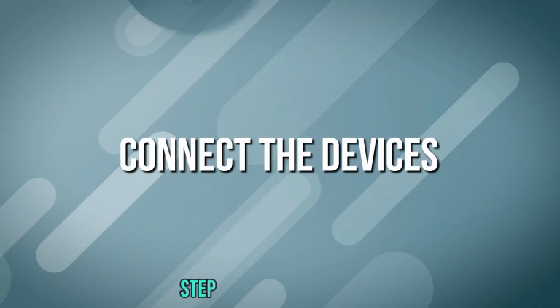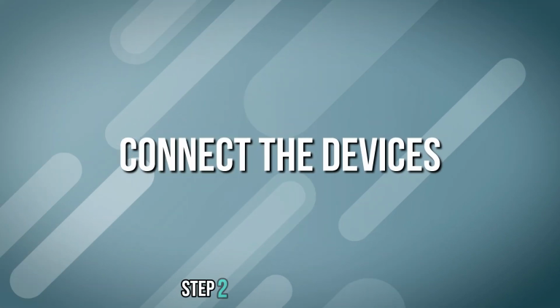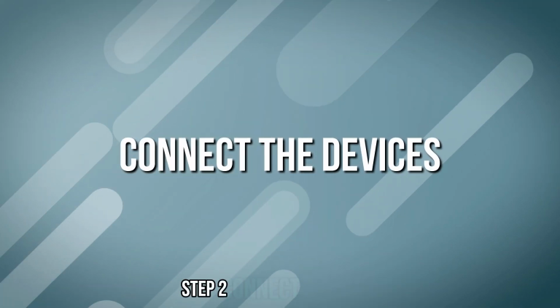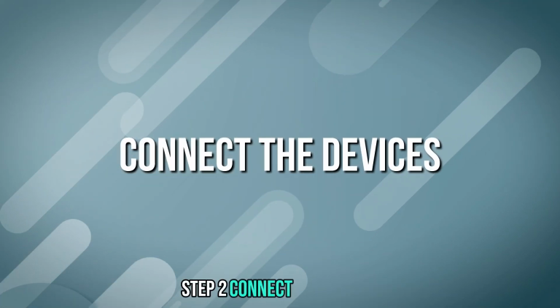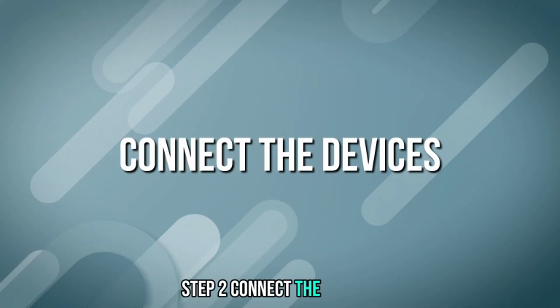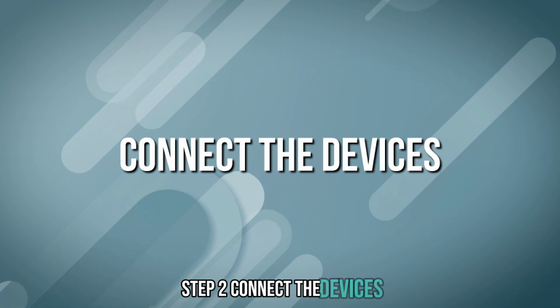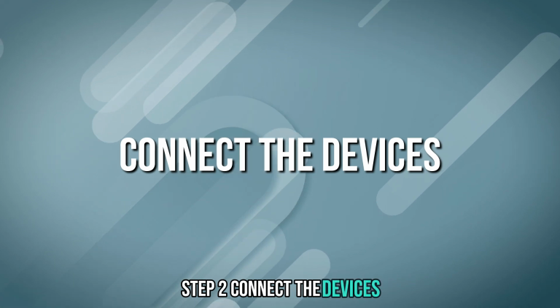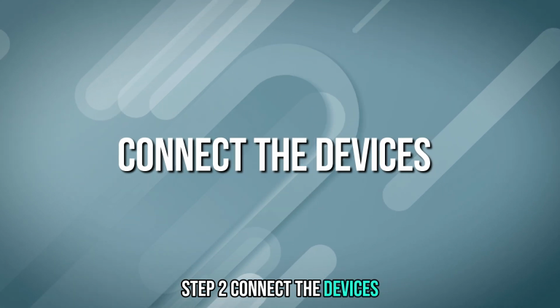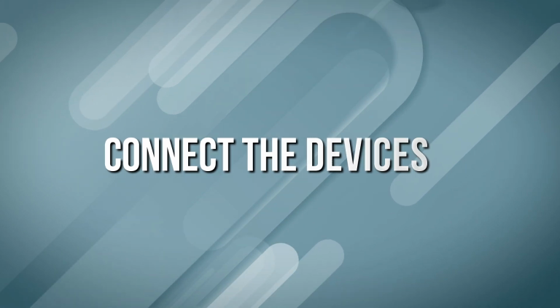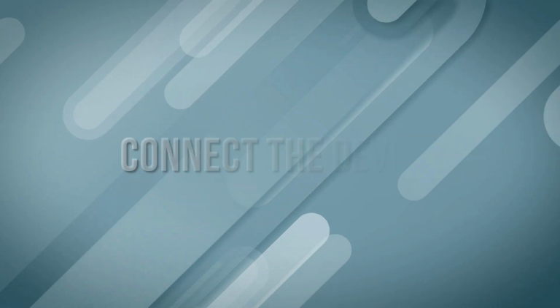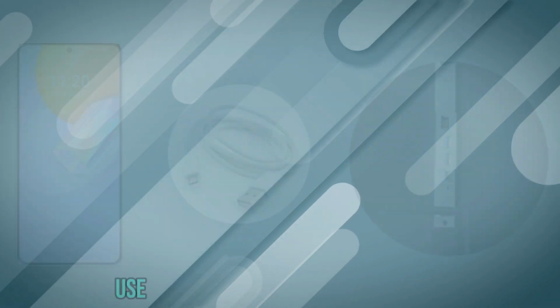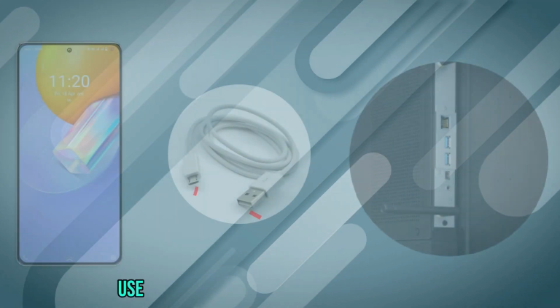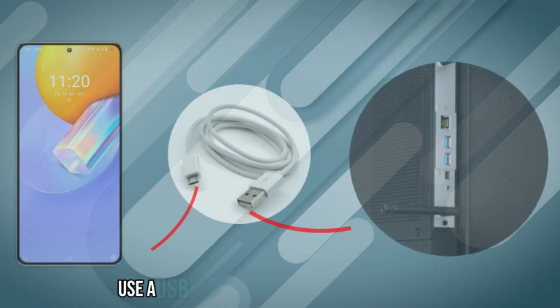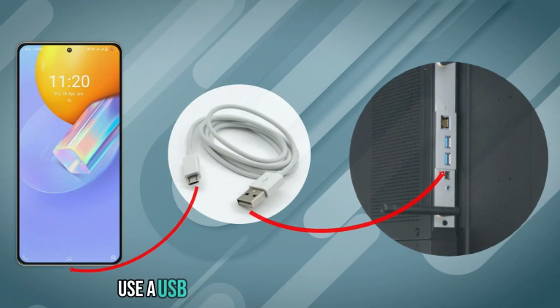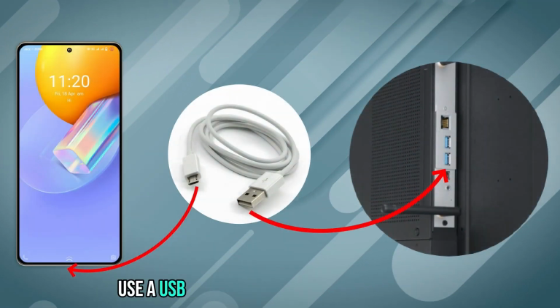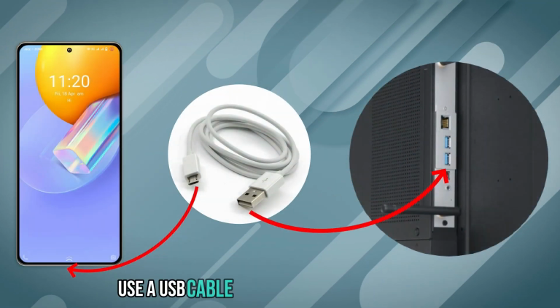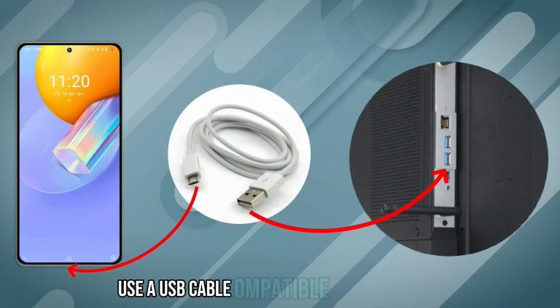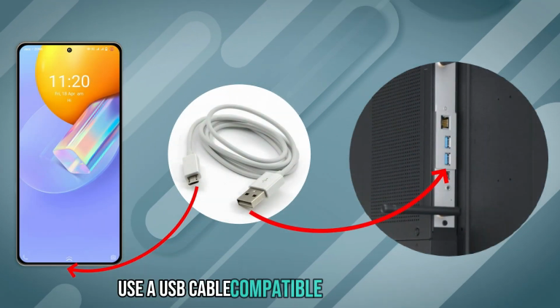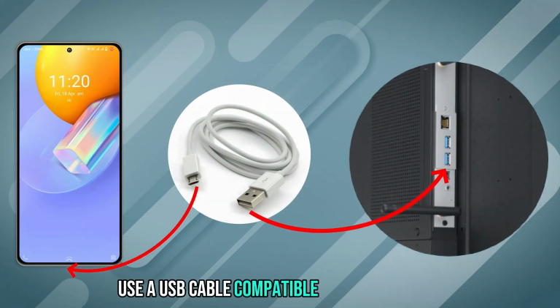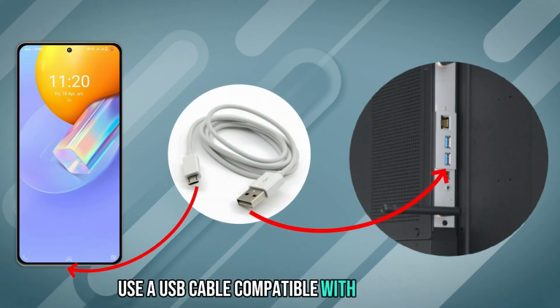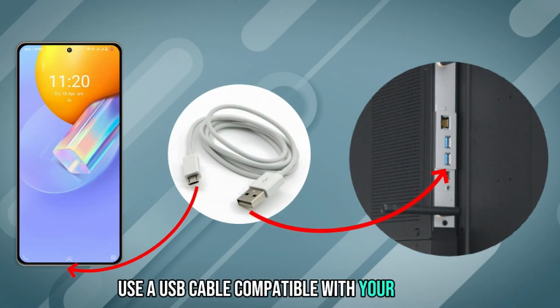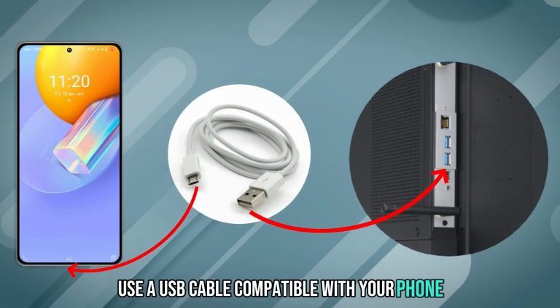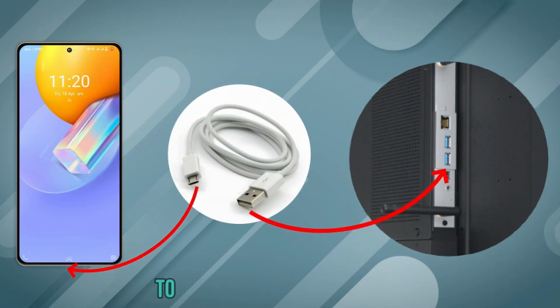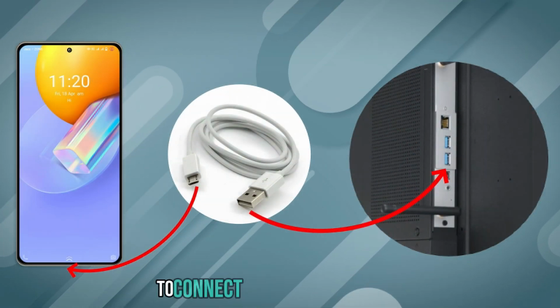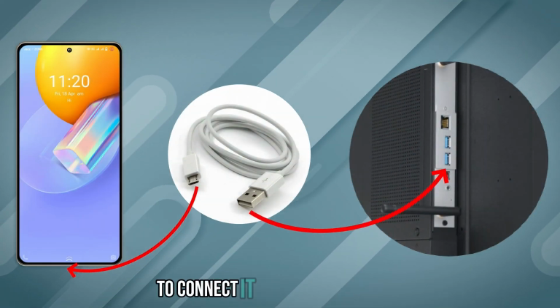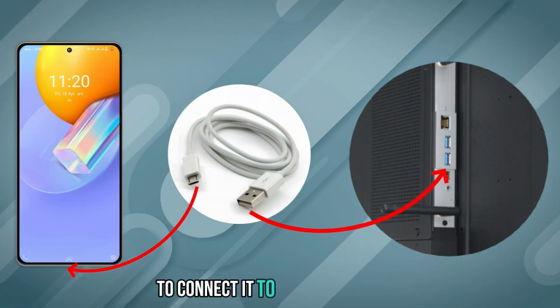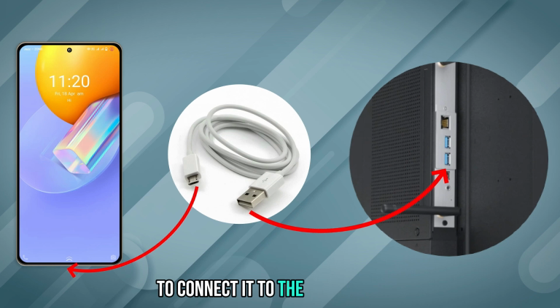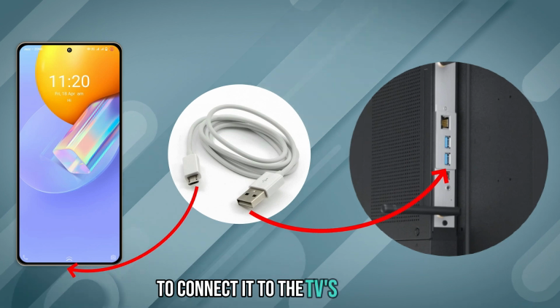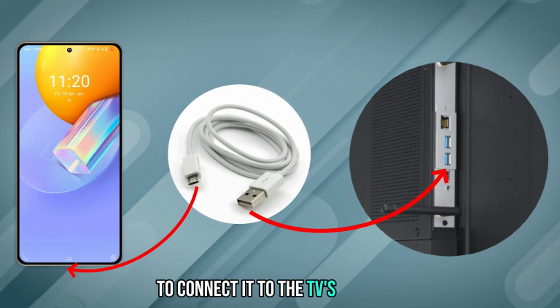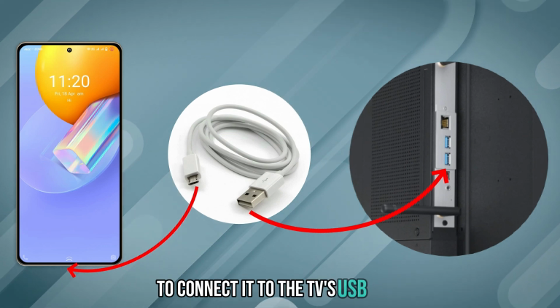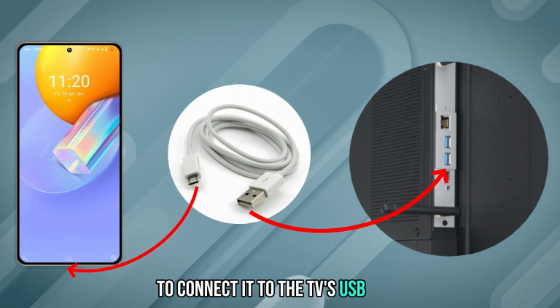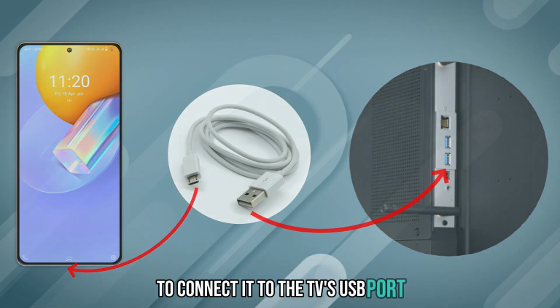Step 2: Connect the devices. Use a USB cable compatible with your phone to connect it to the TV's USB port.